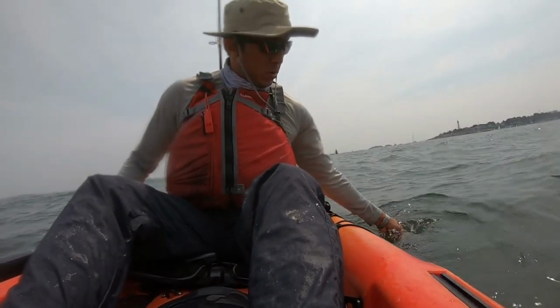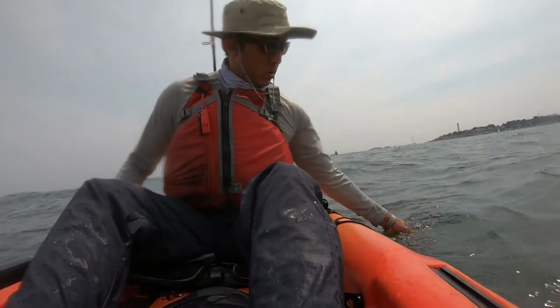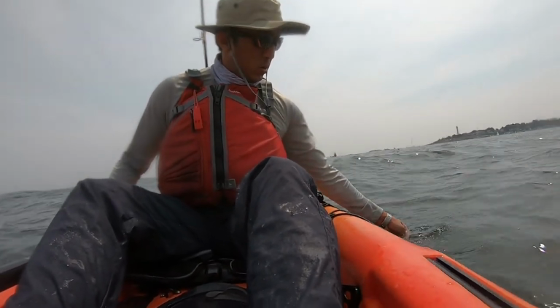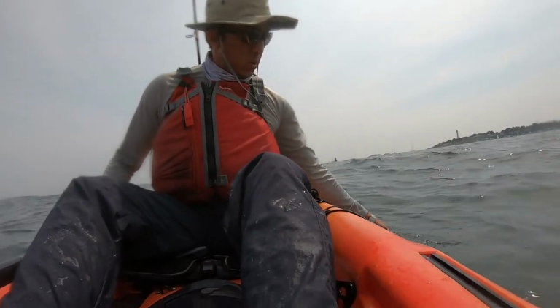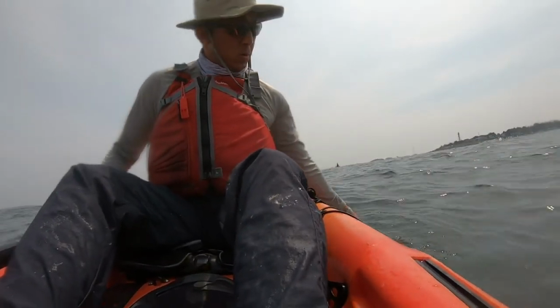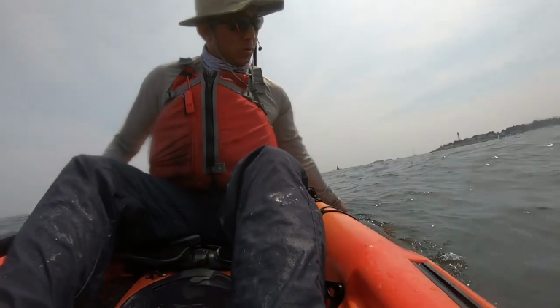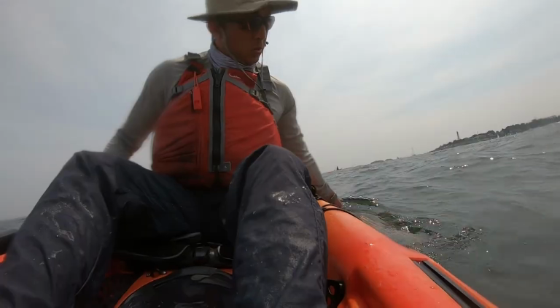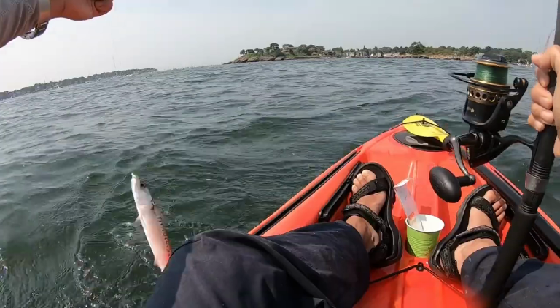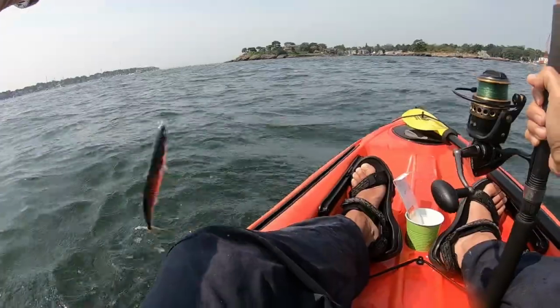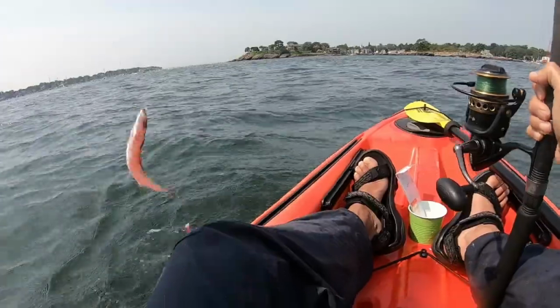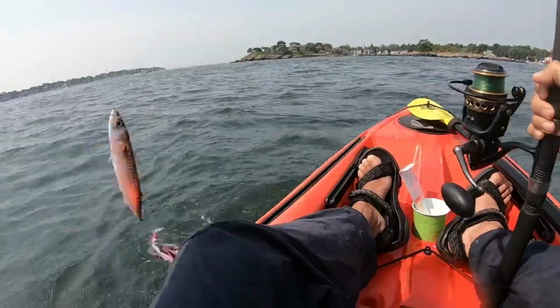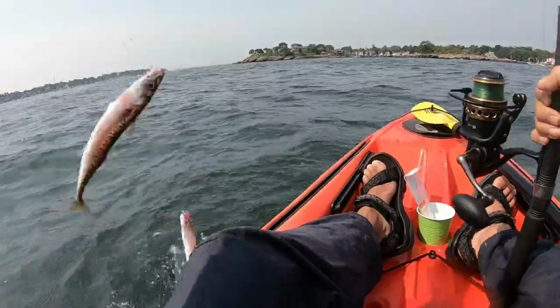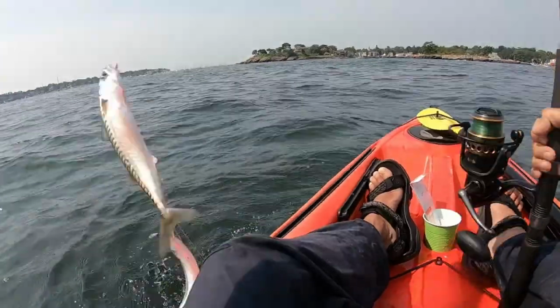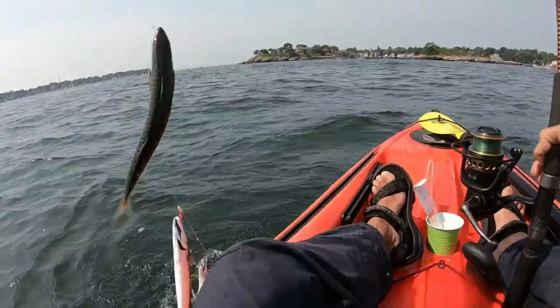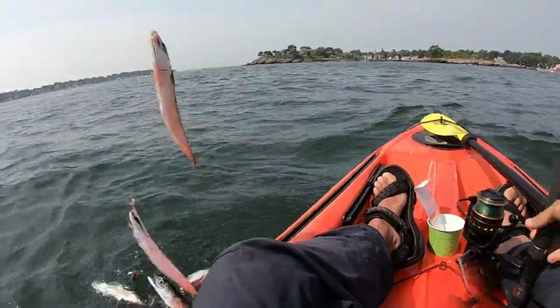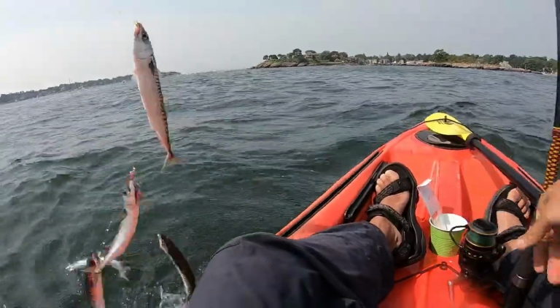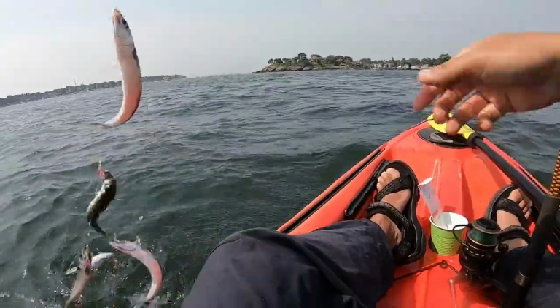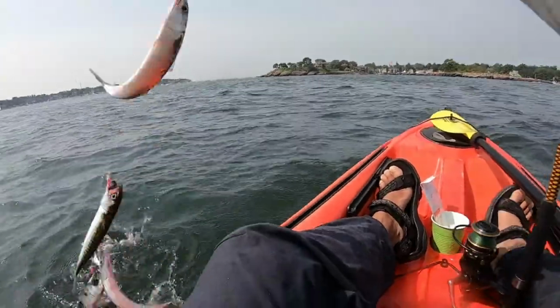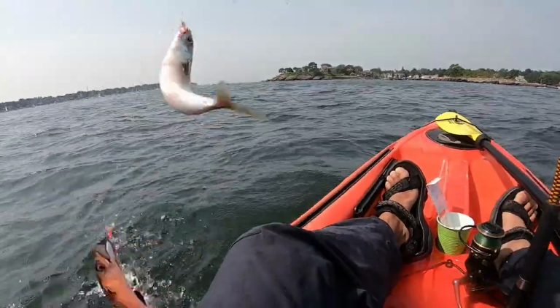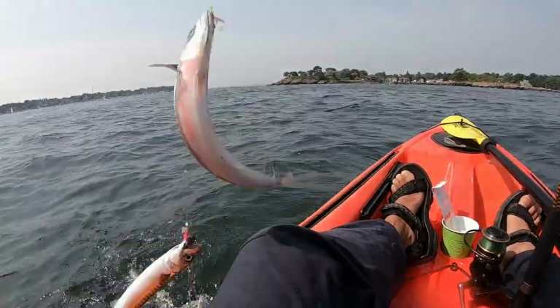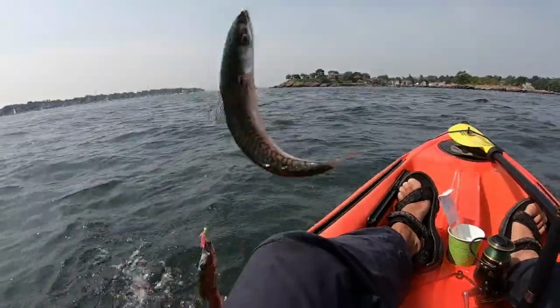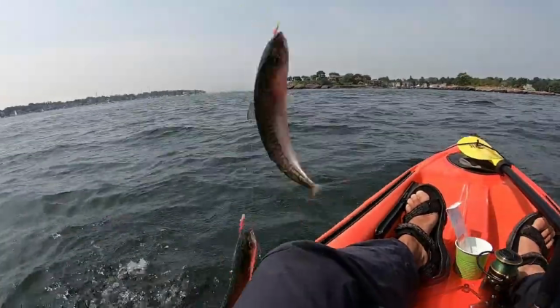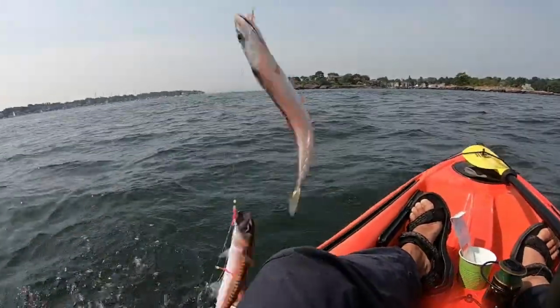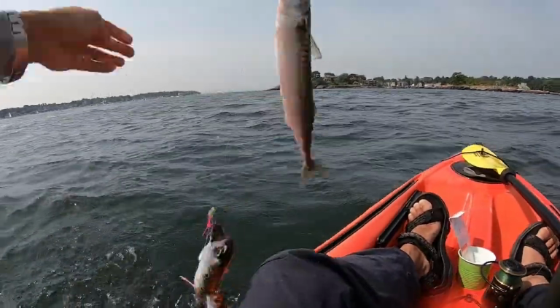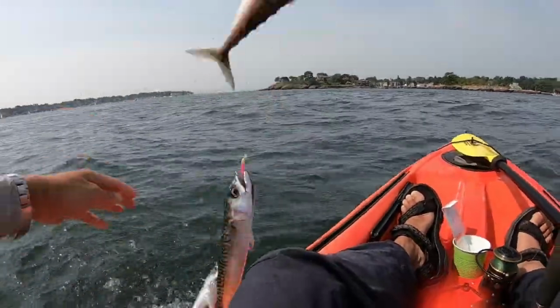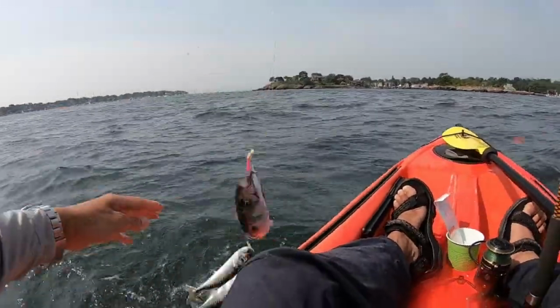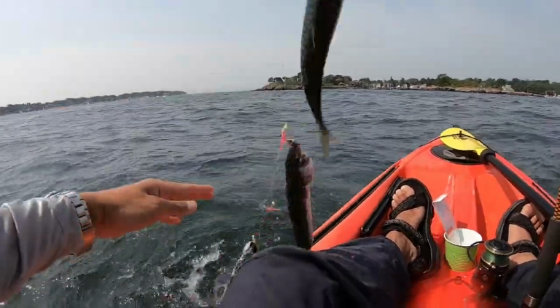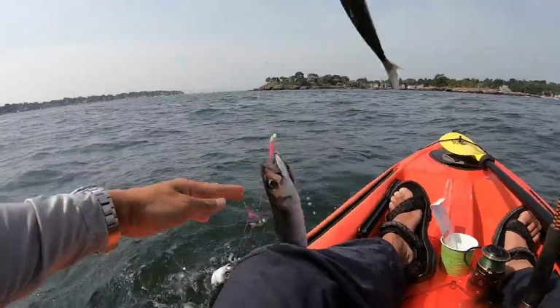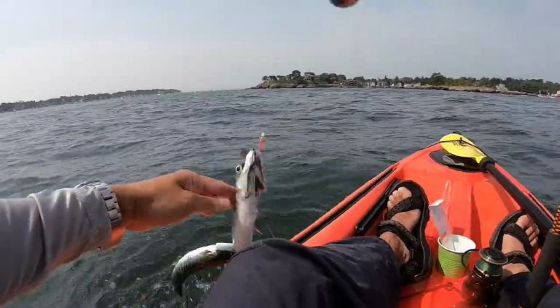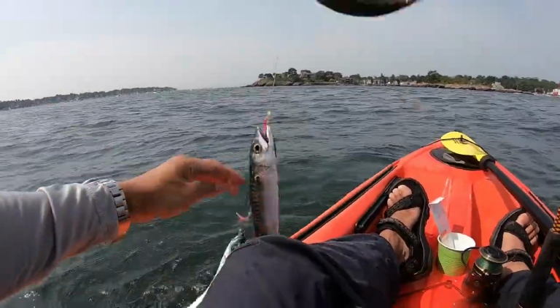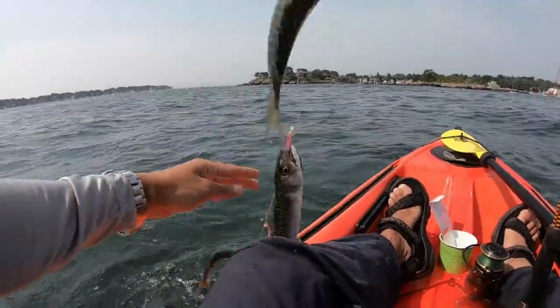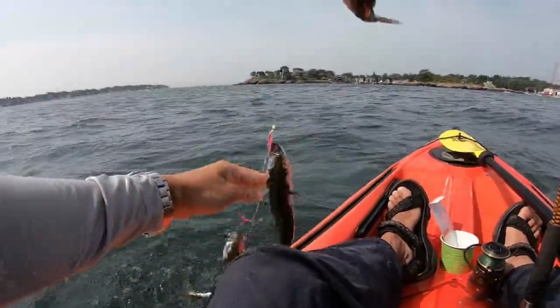On this kayak fishing trip, I immediately caught a few mackerel to use as bait, using my sabiki rig.